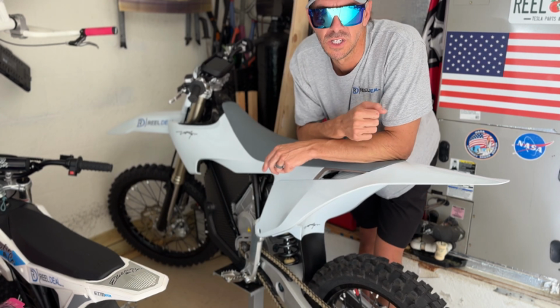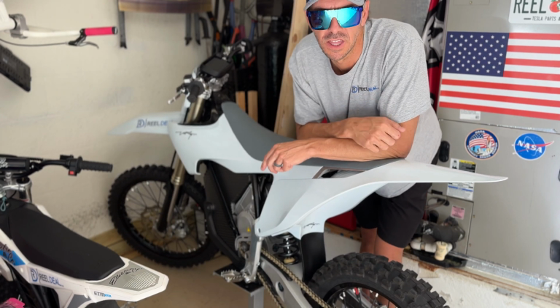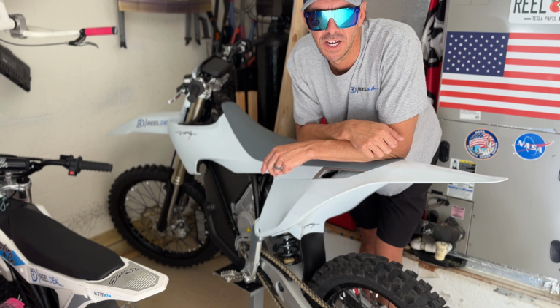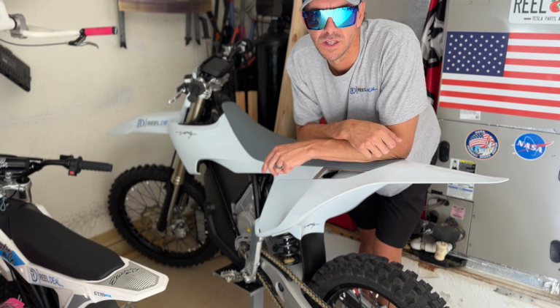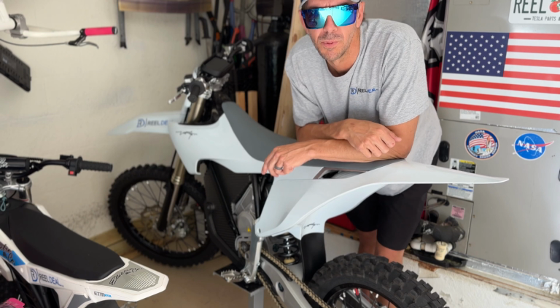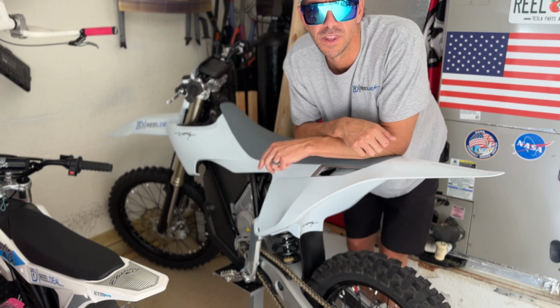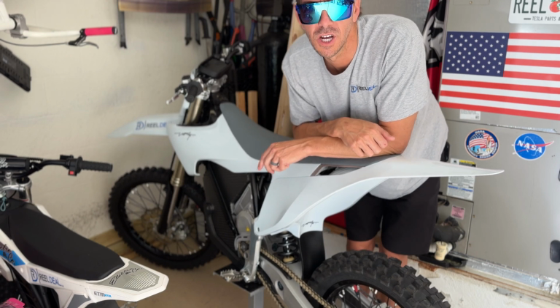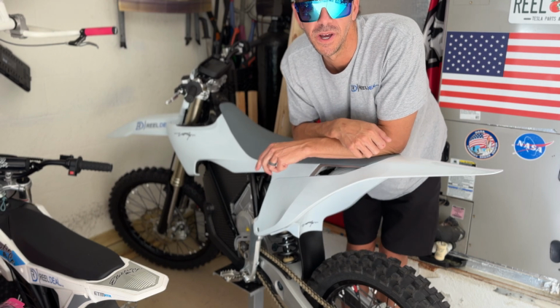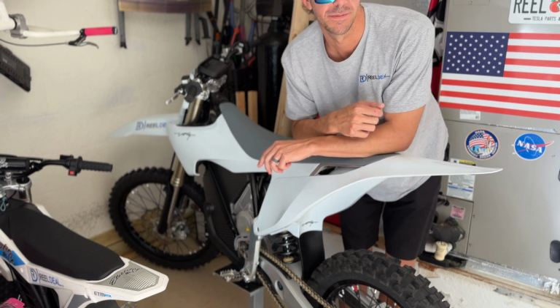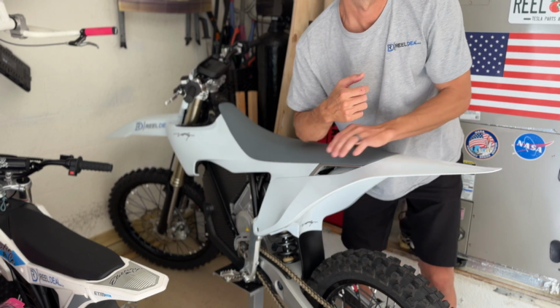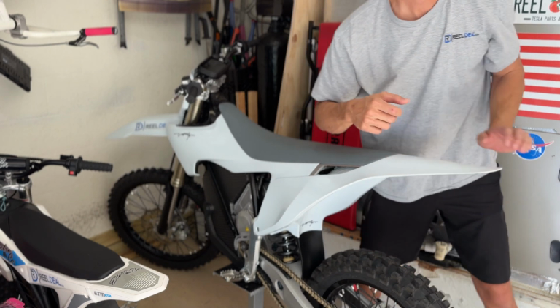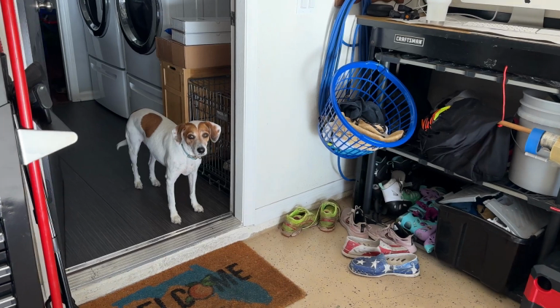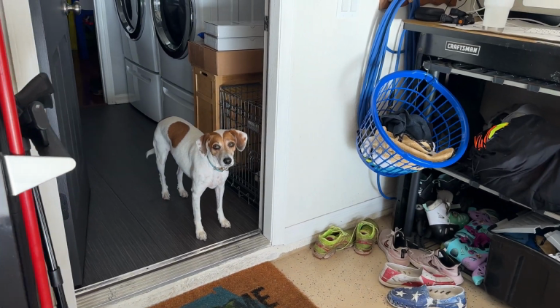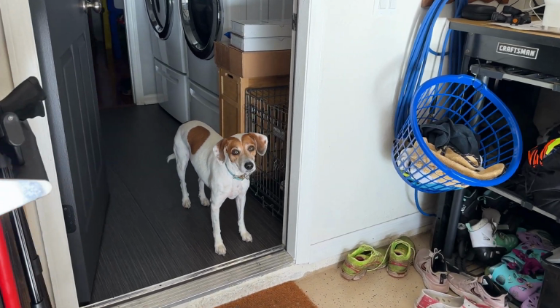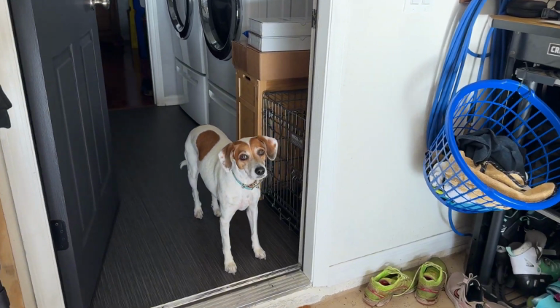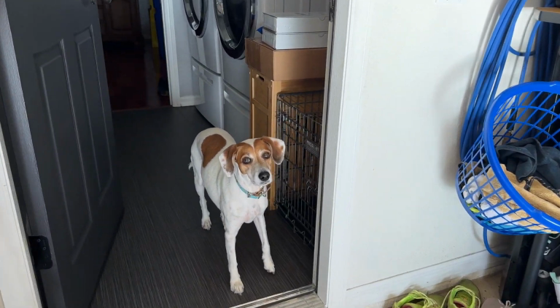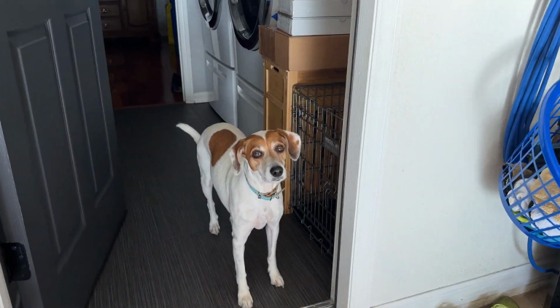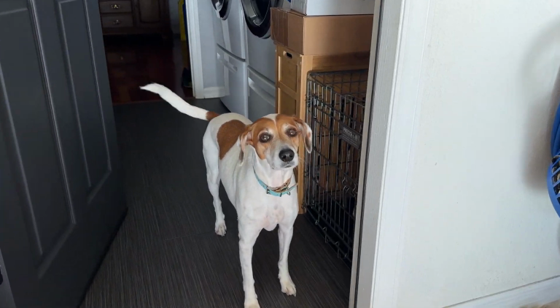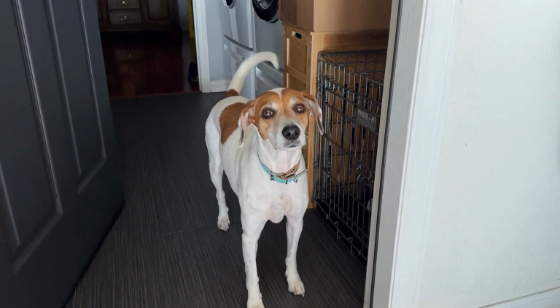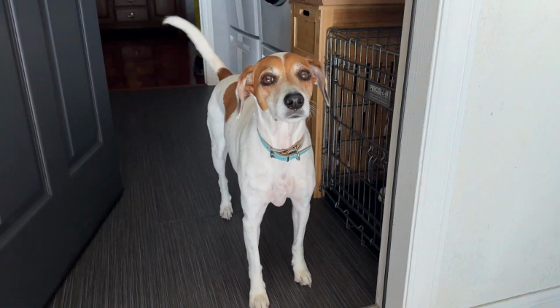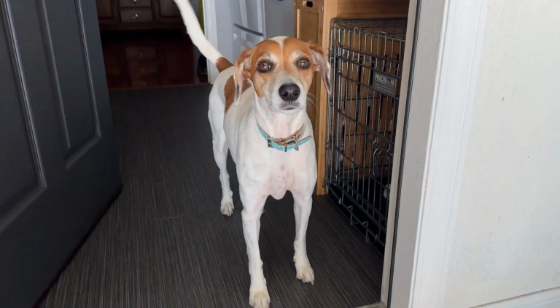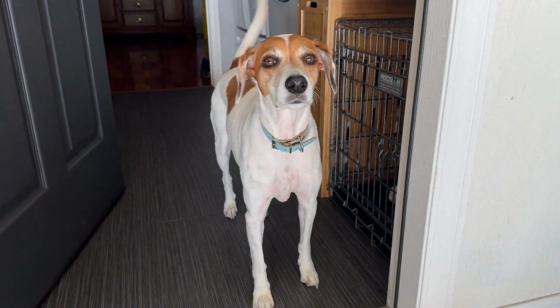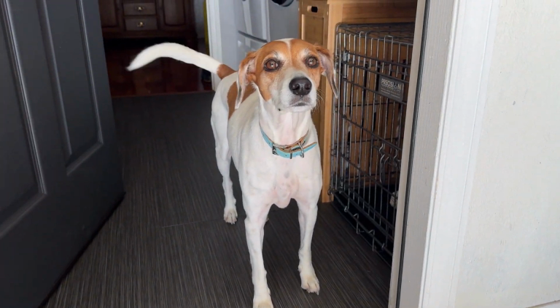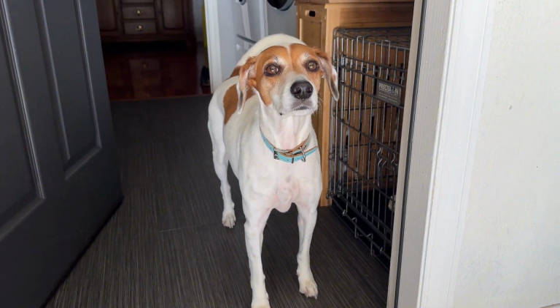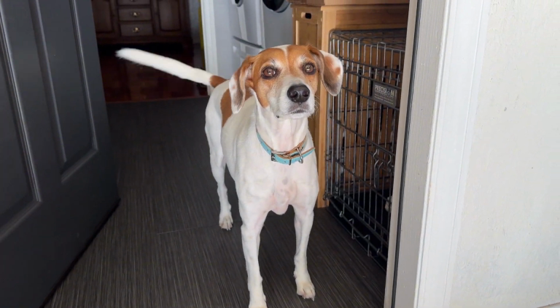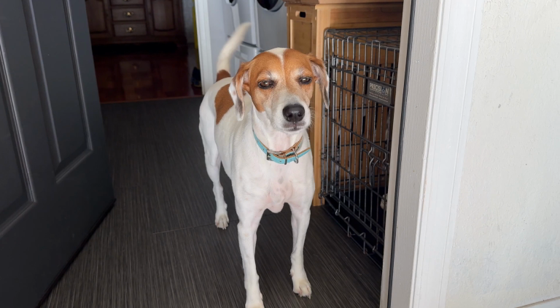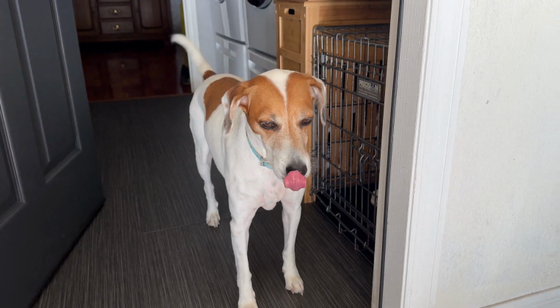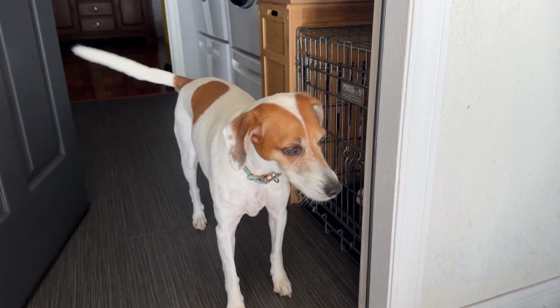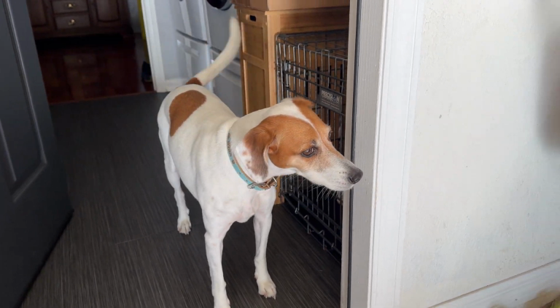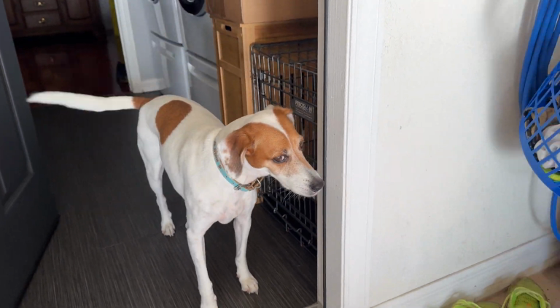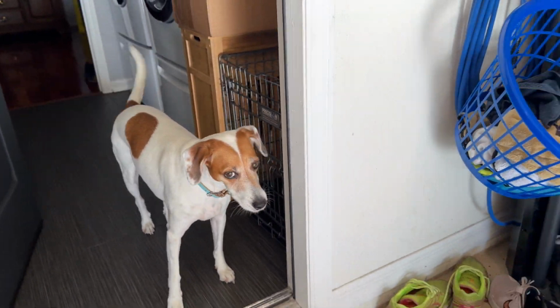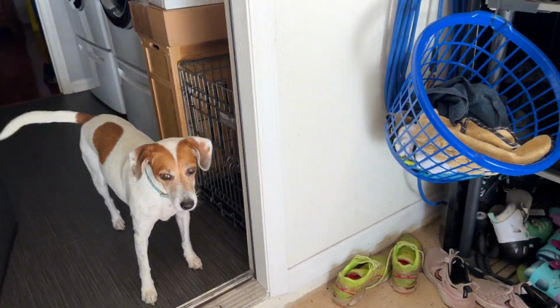We're gonna check that out so let me pull it in the shop now. Look at my watcher, buddy. He stands there and watches me work.